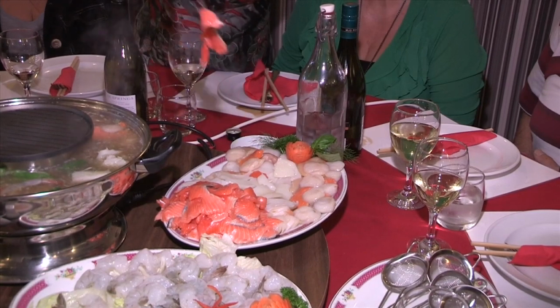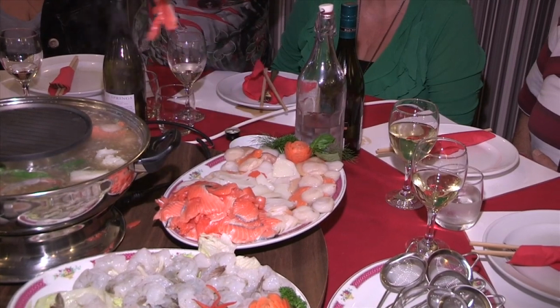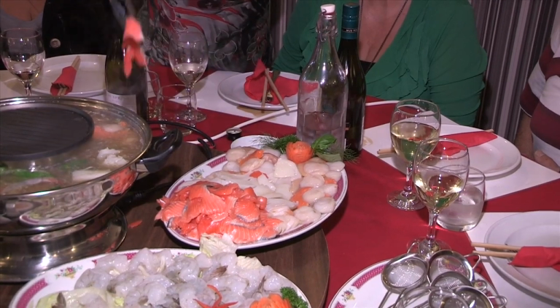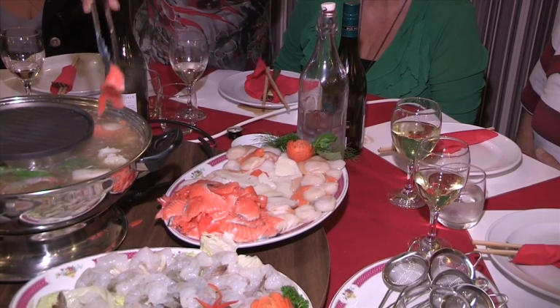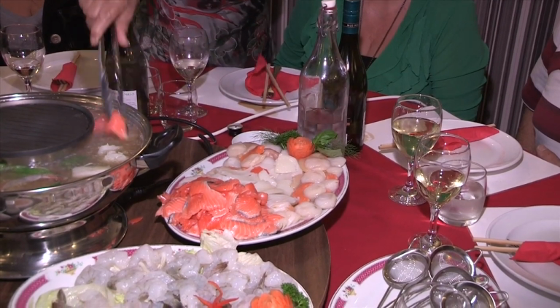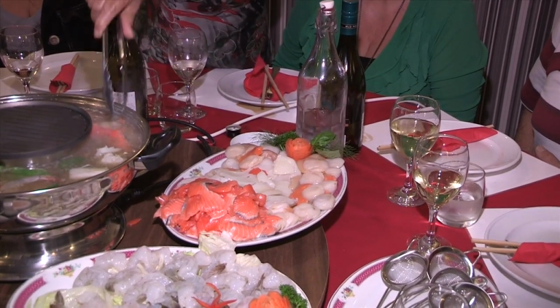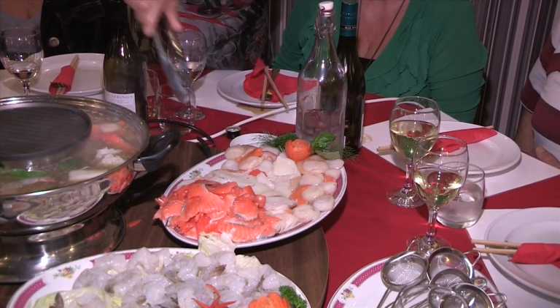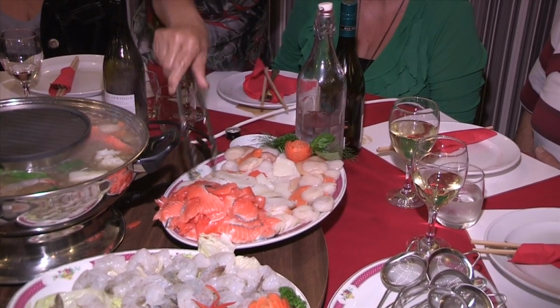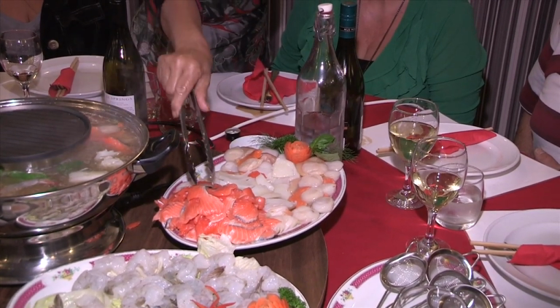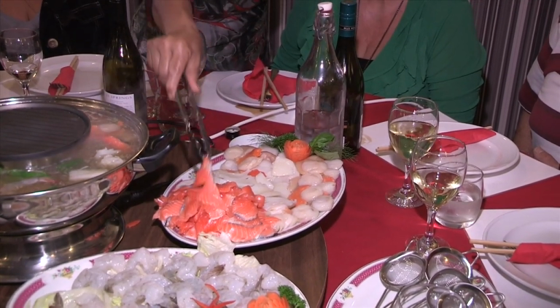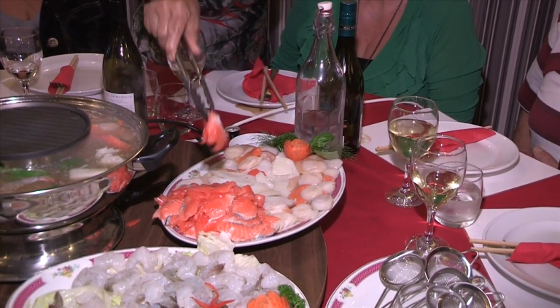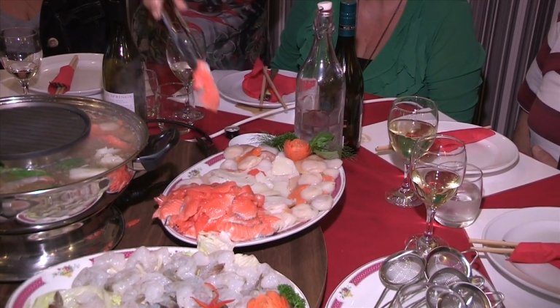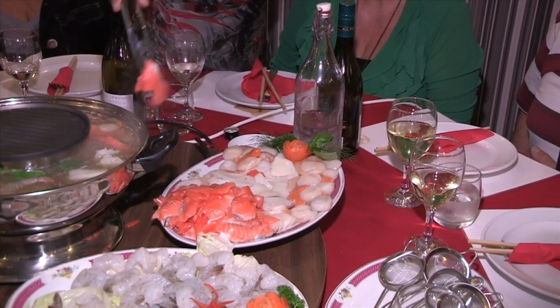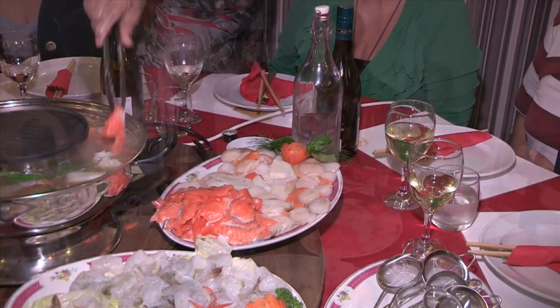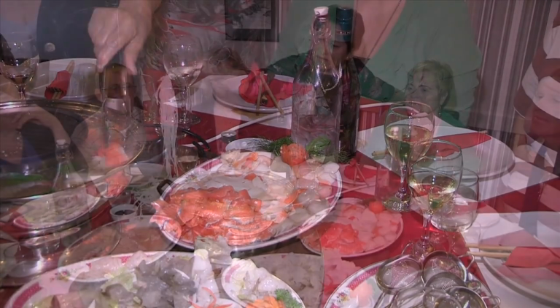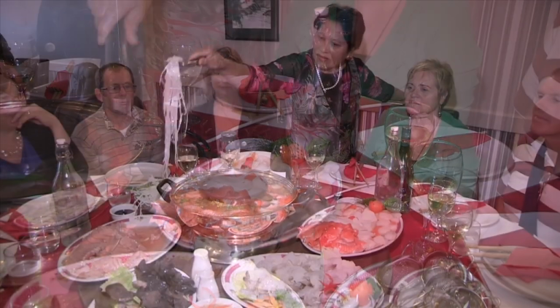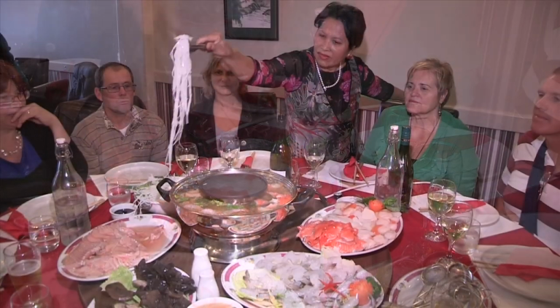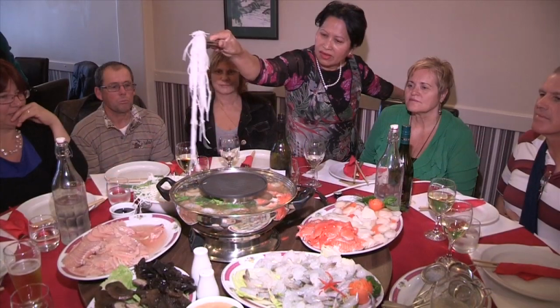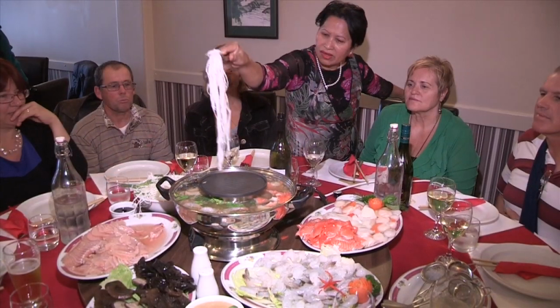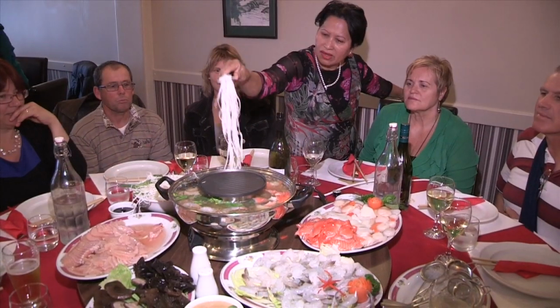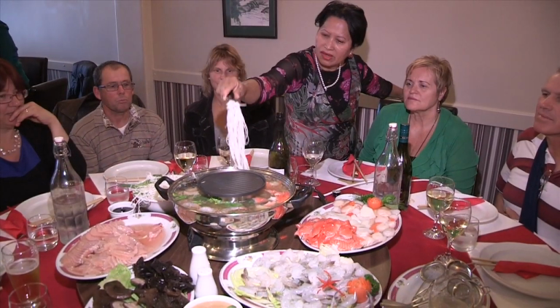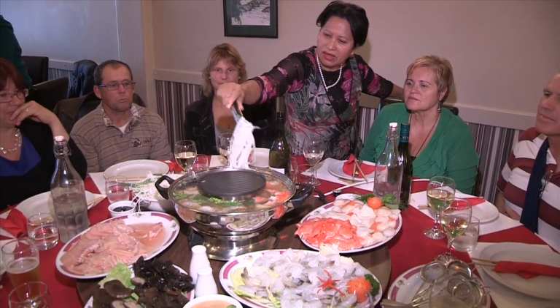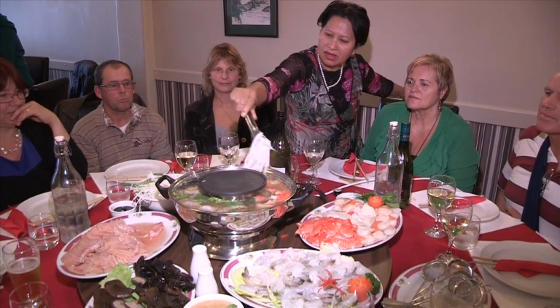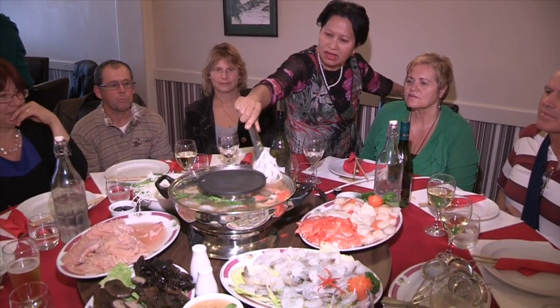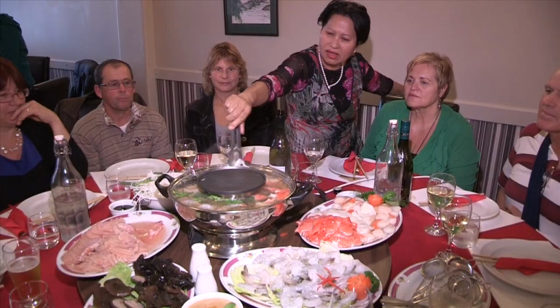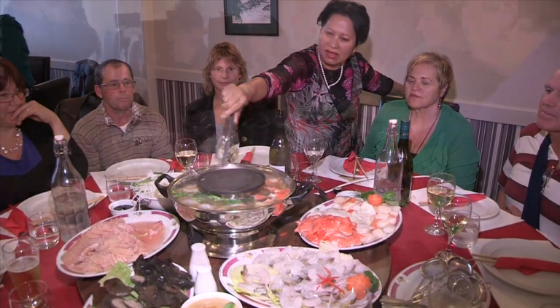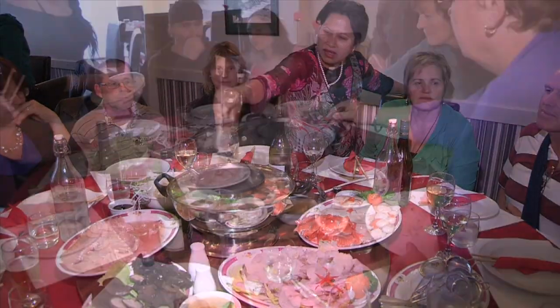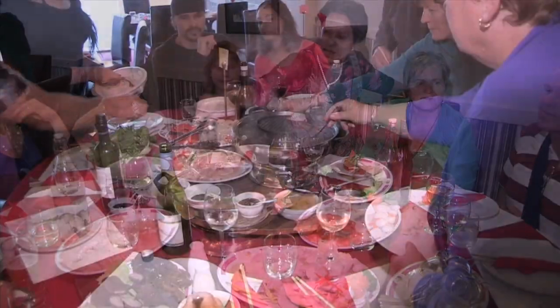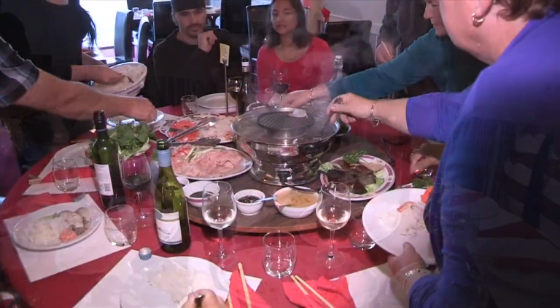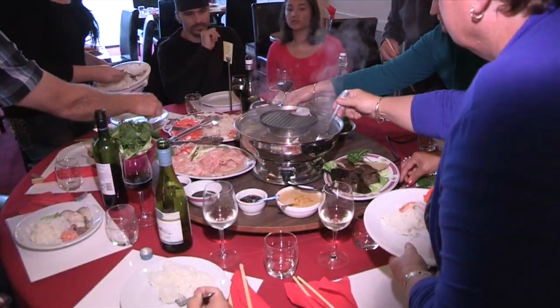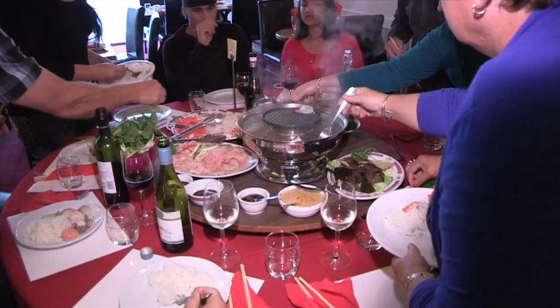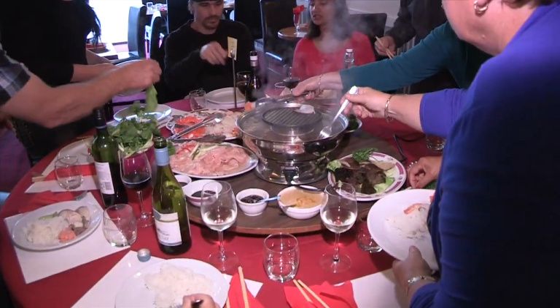At The Anchor Restaurant we have a wide range of beverages to choose from to accompany any Asian dish.